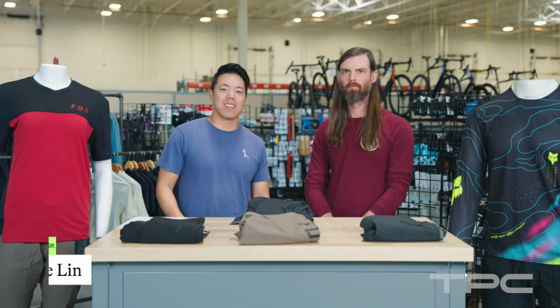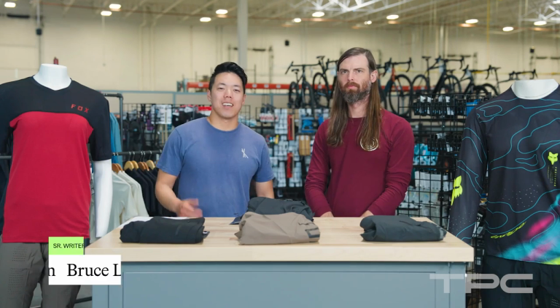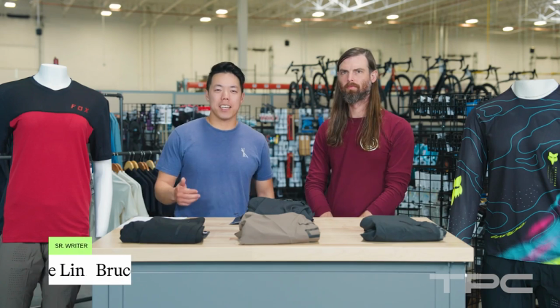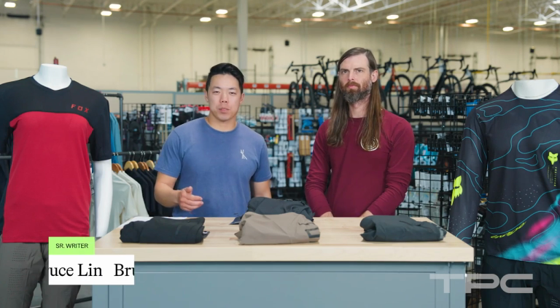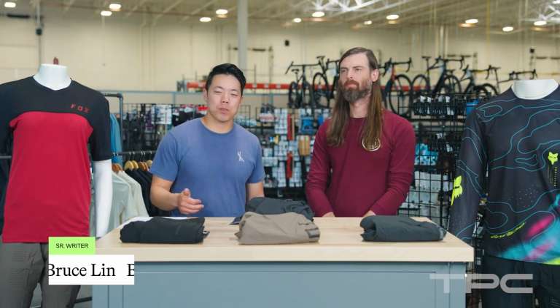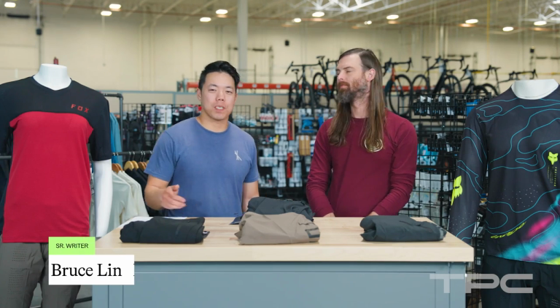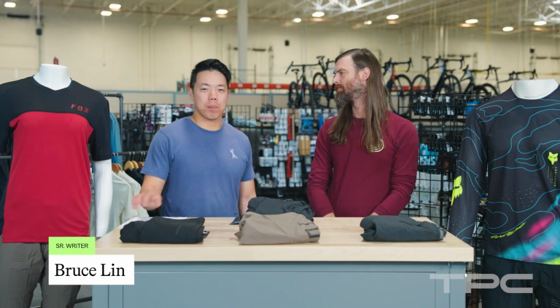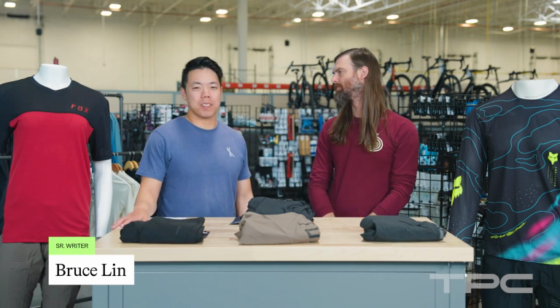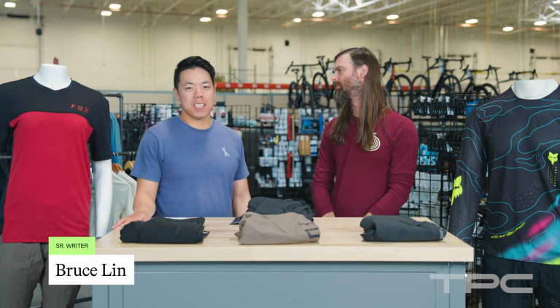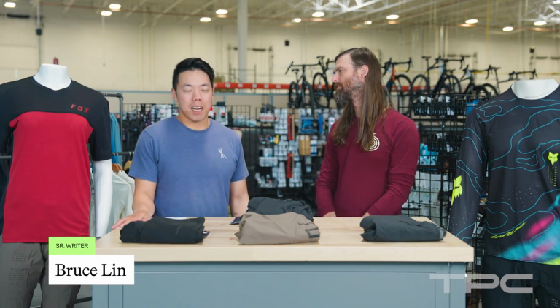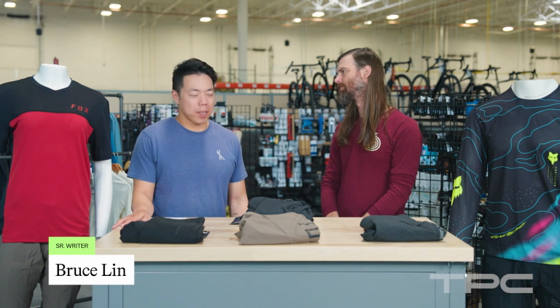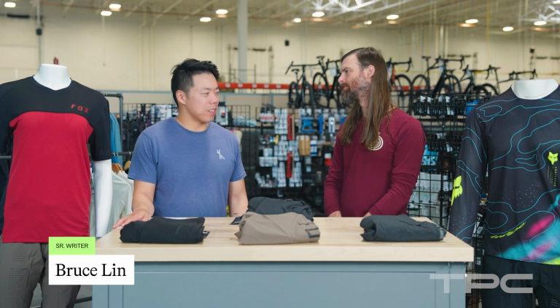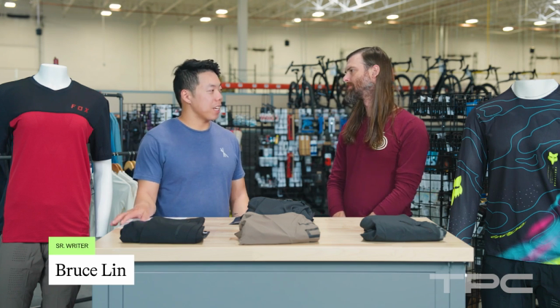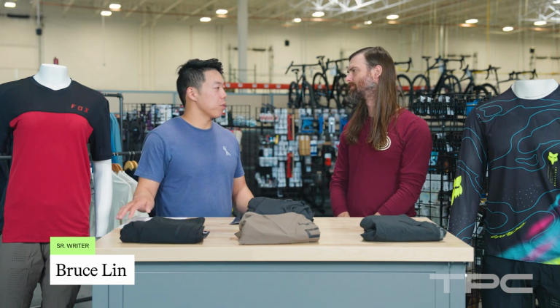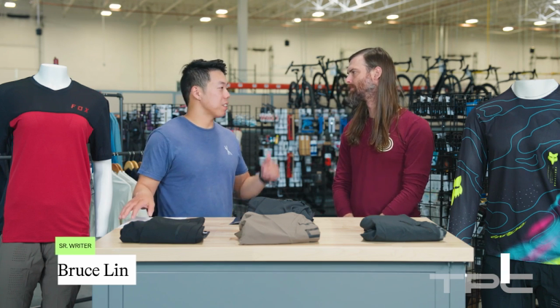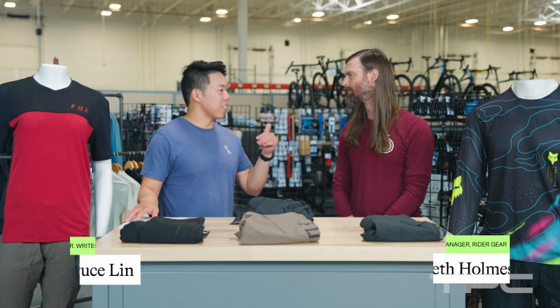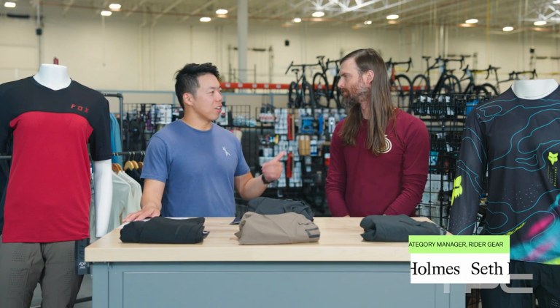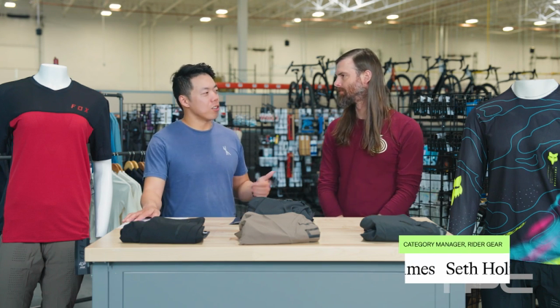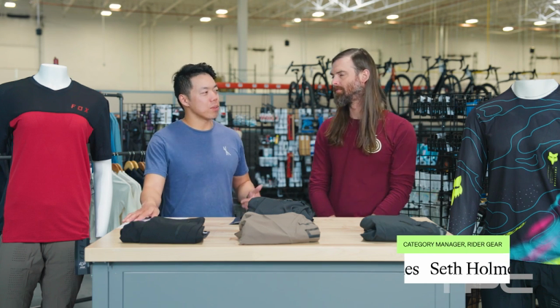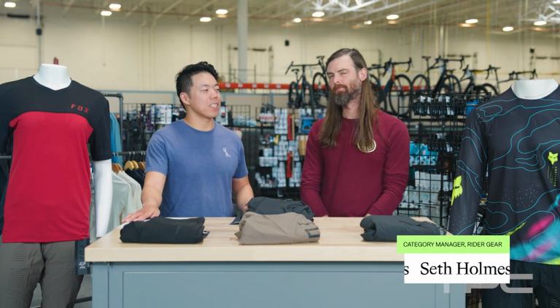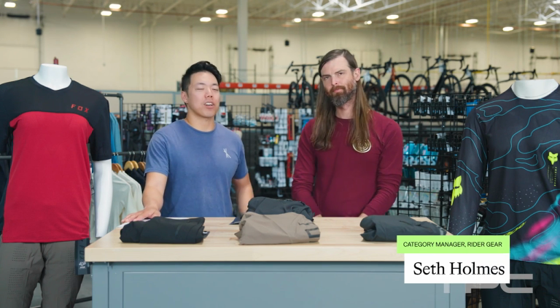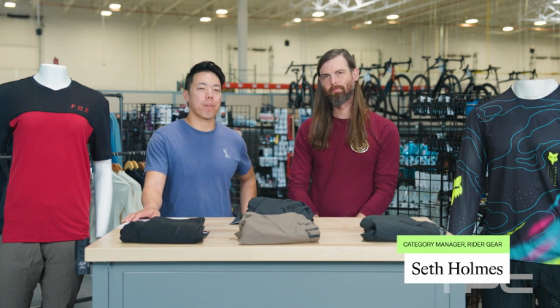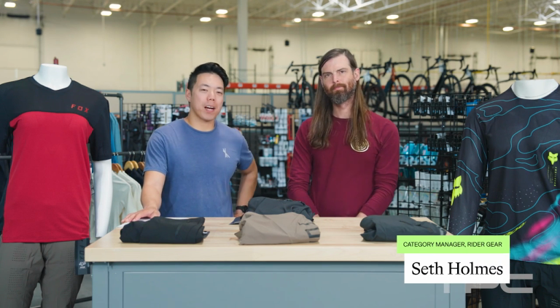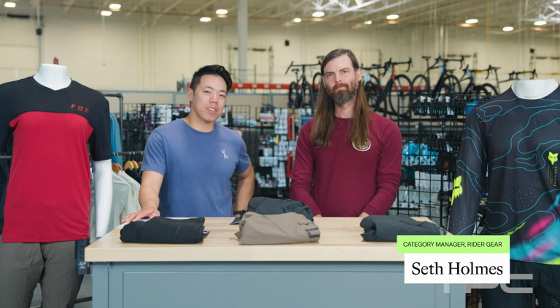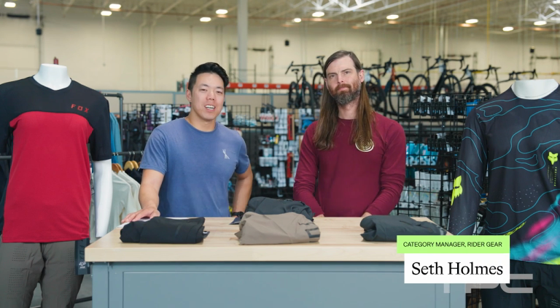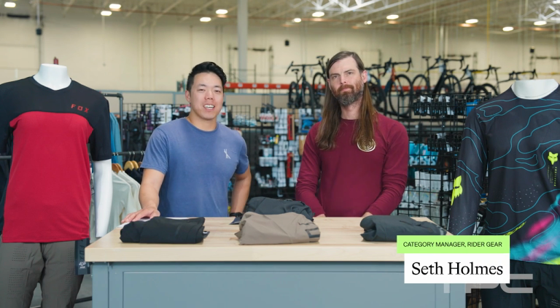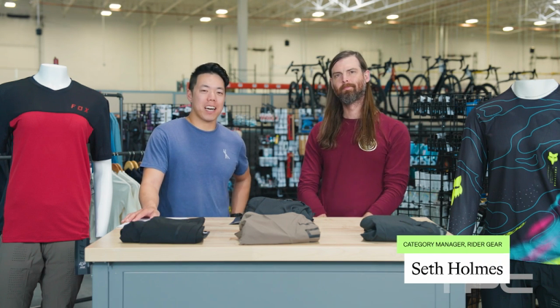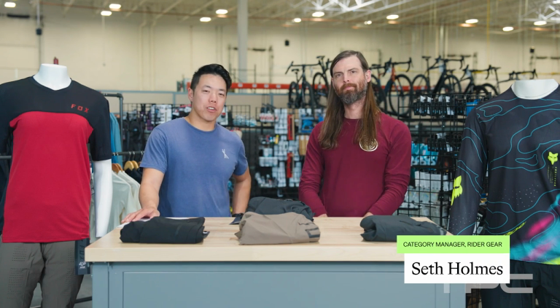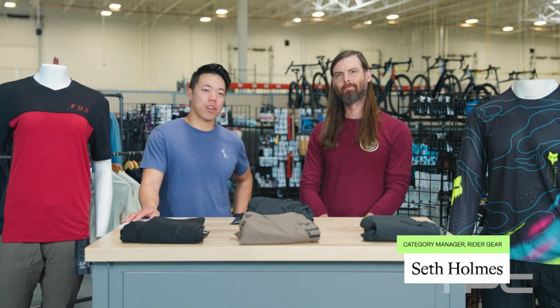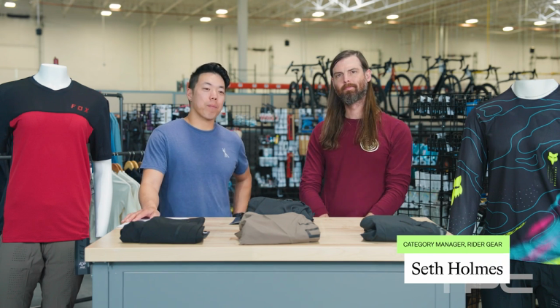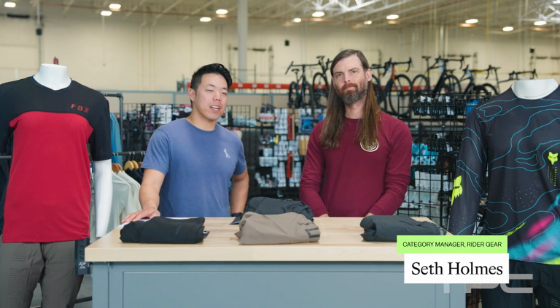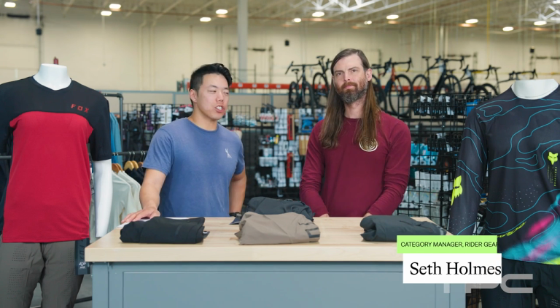Hey, it's Bruce from TPC. I'm here today with Seth Holmes. He is our apparel category manager.